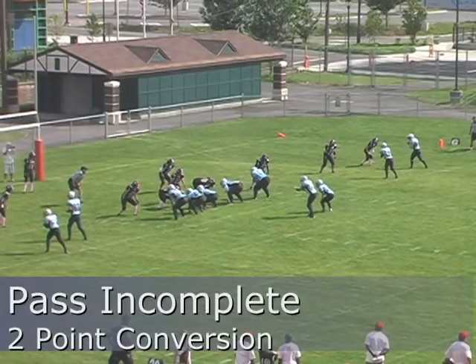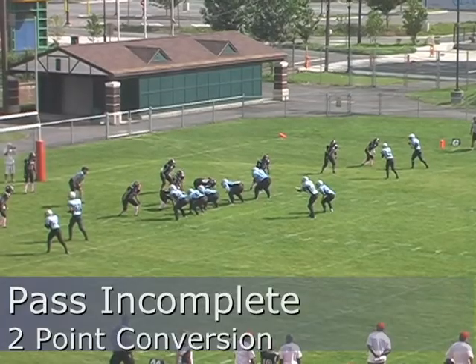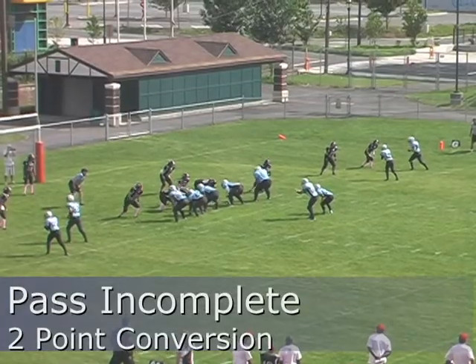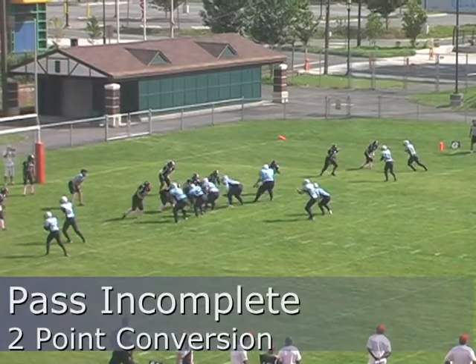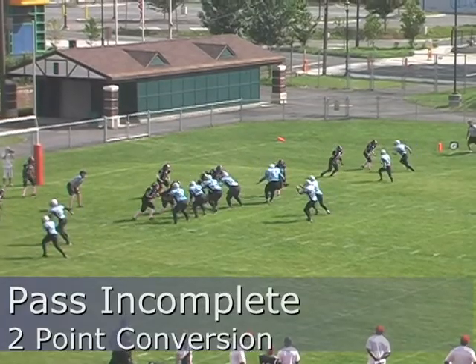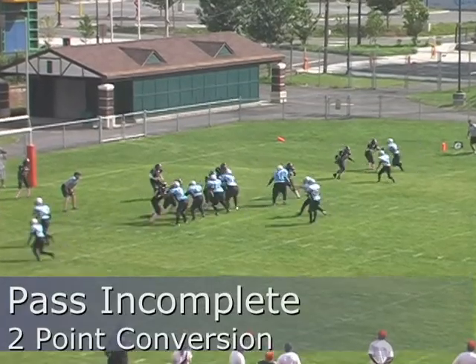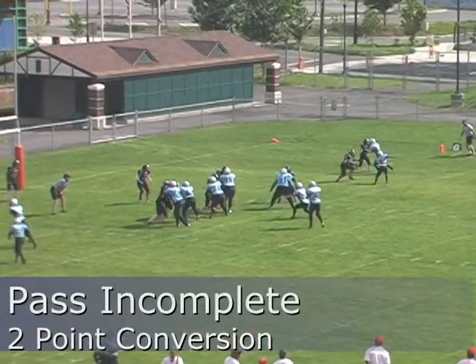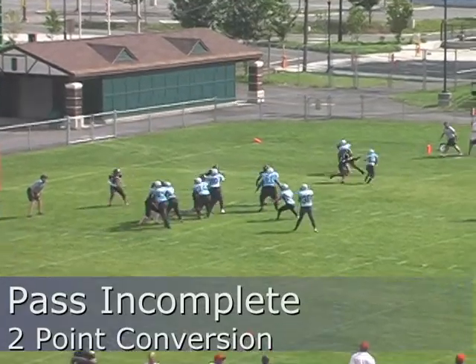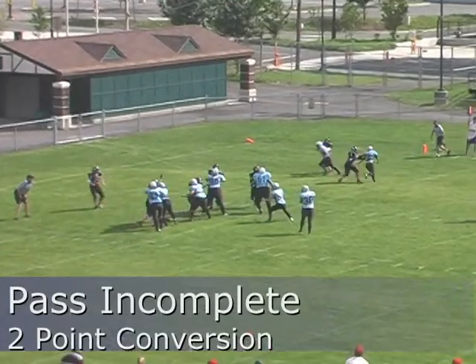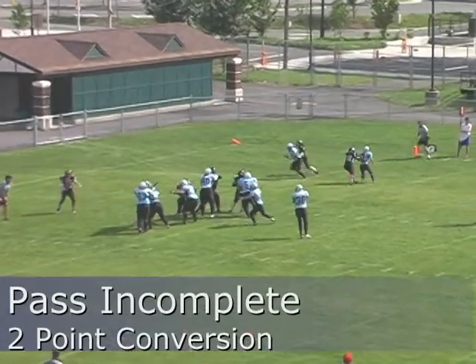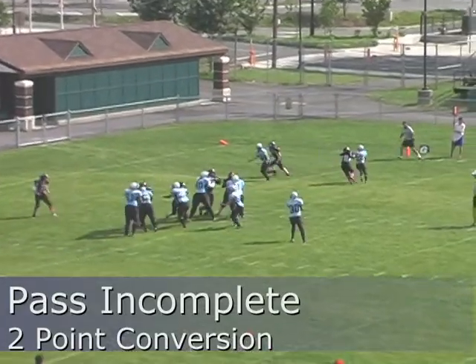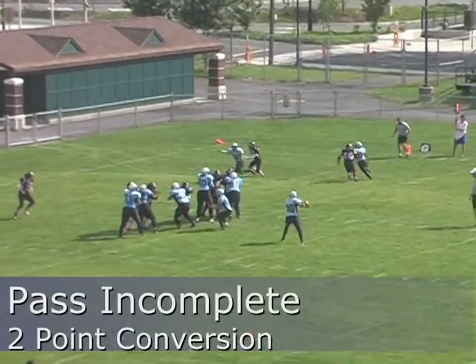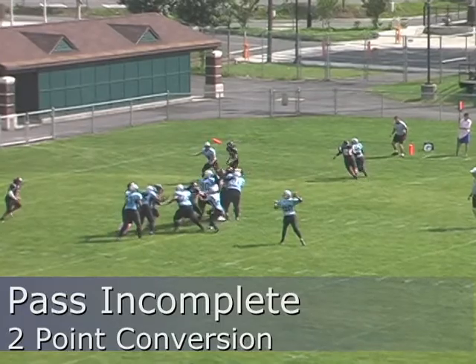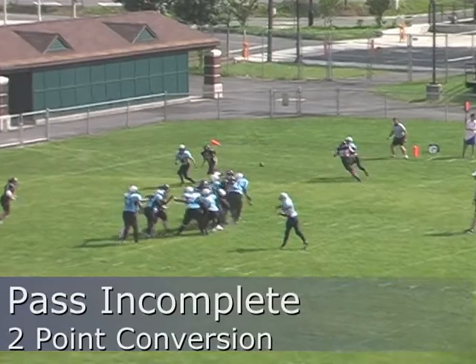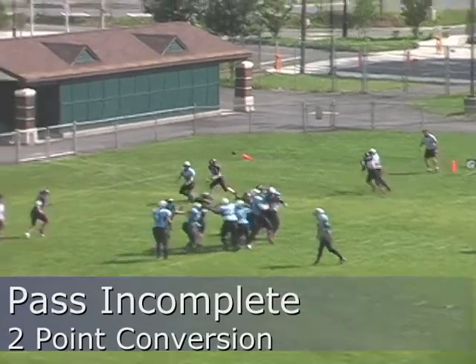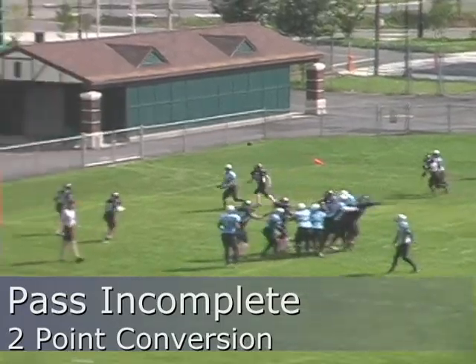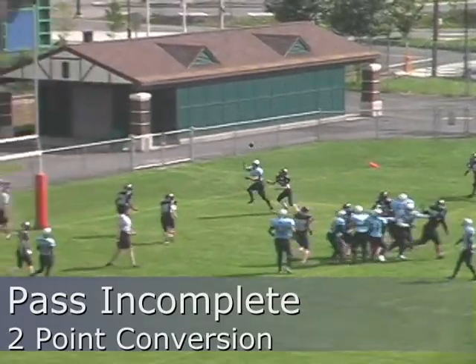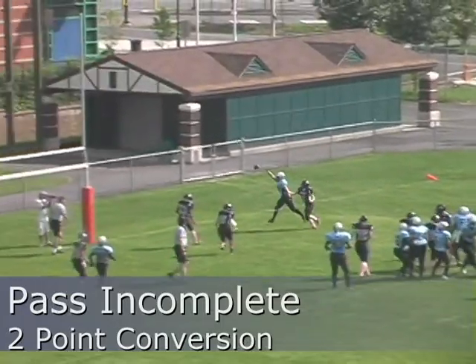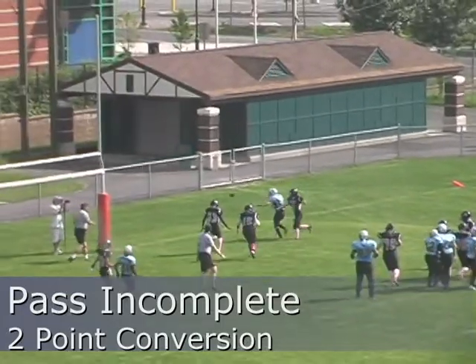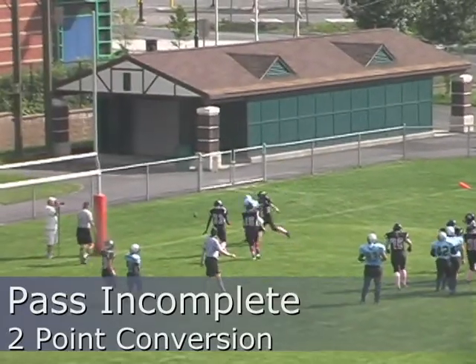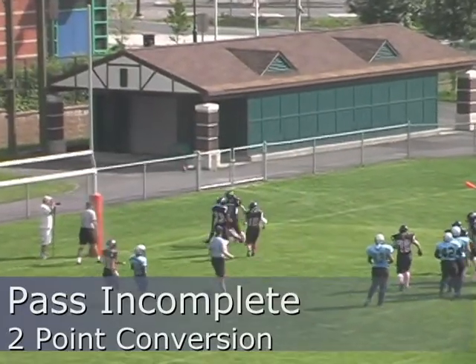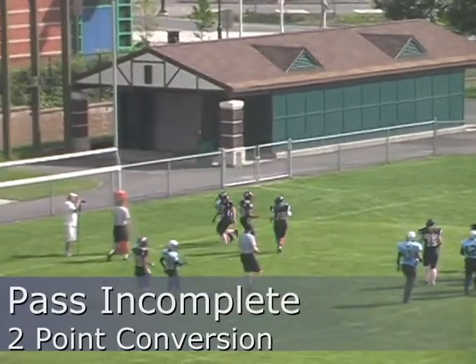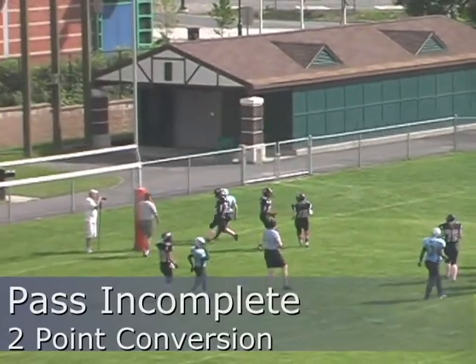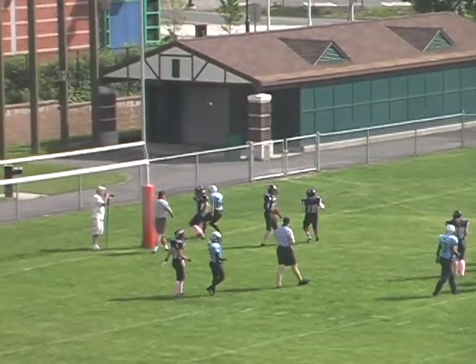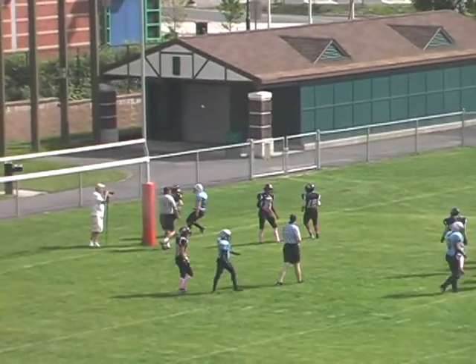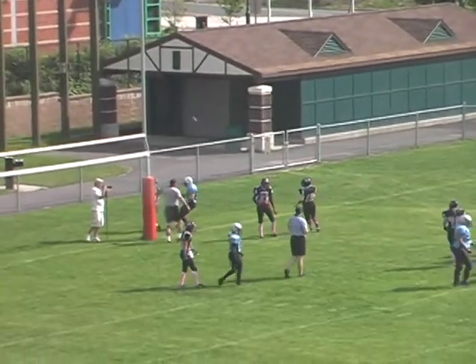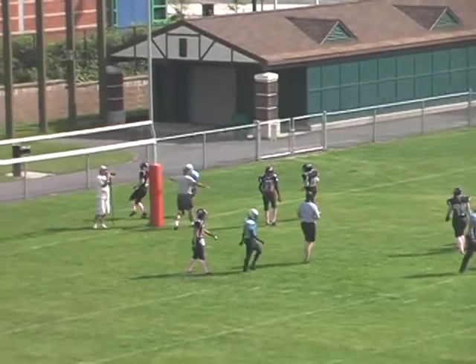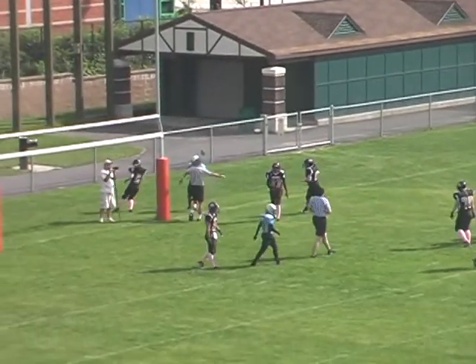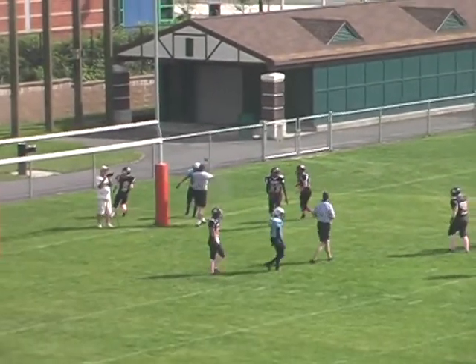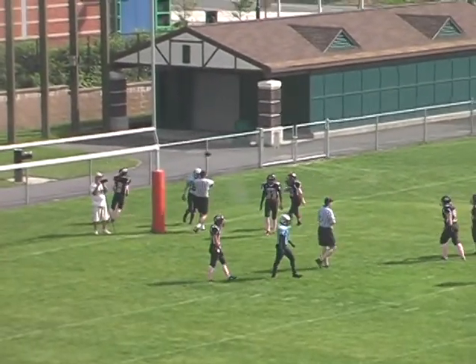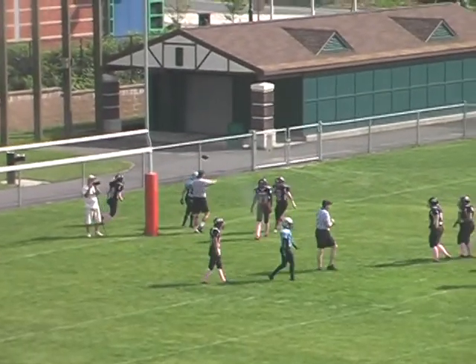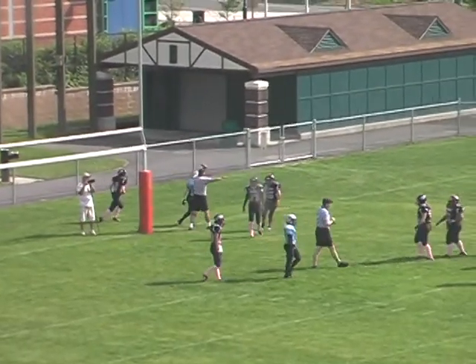The snap and it's a pass — ball thrown and overthrown, intended for Blum.